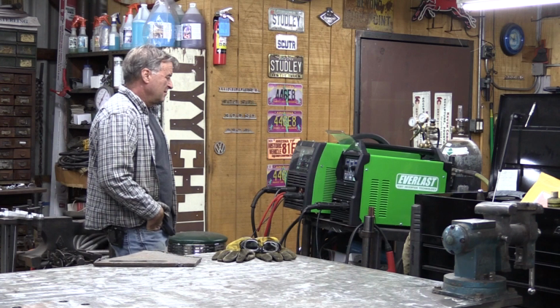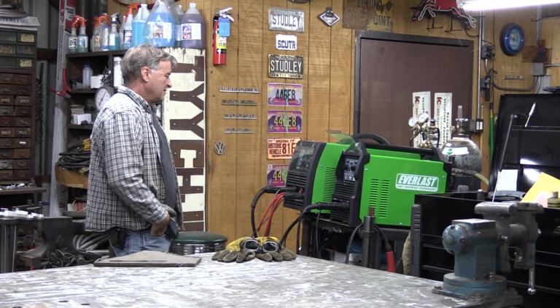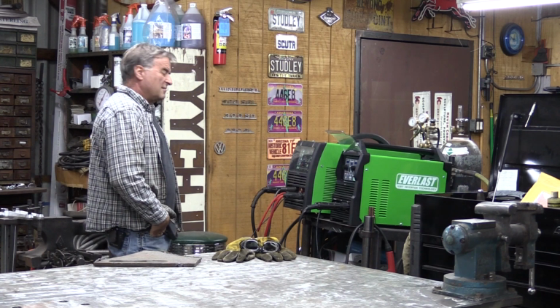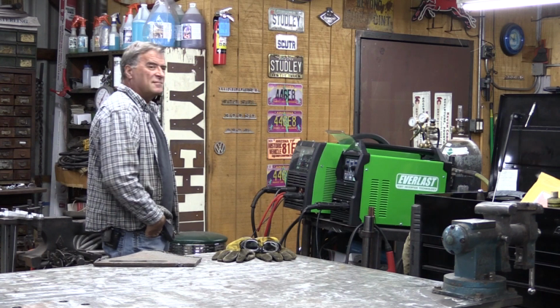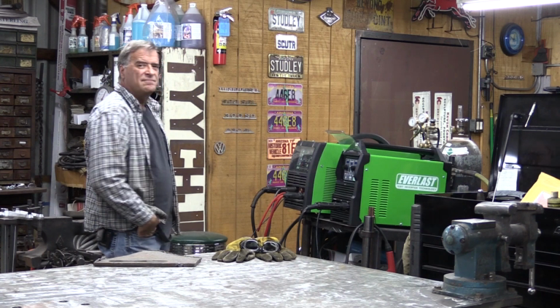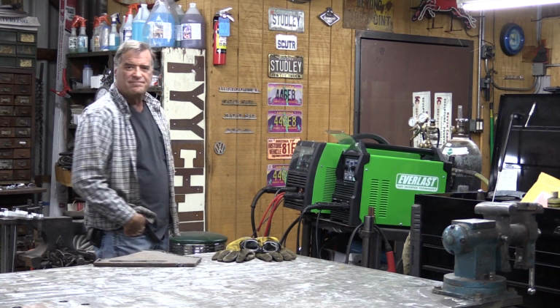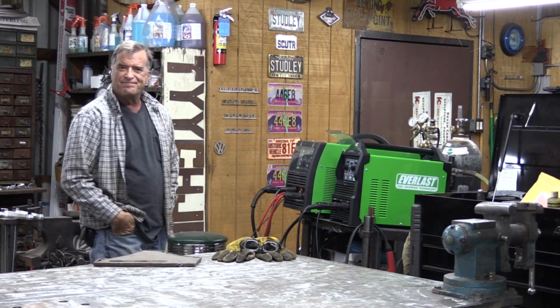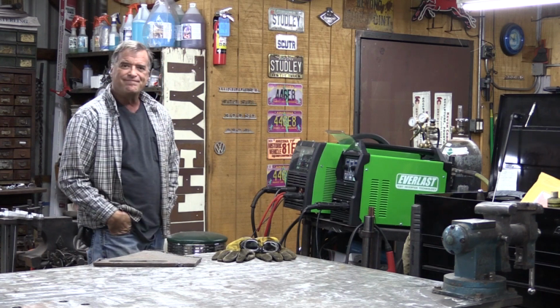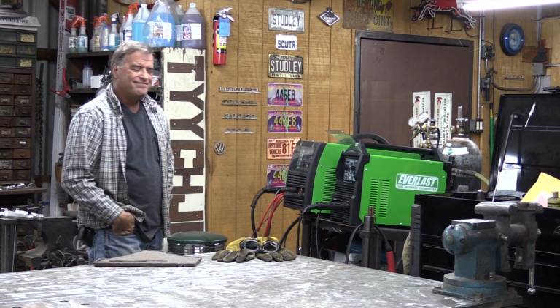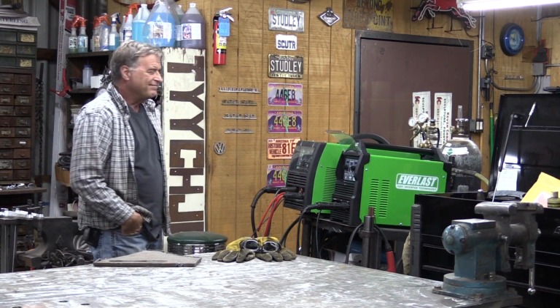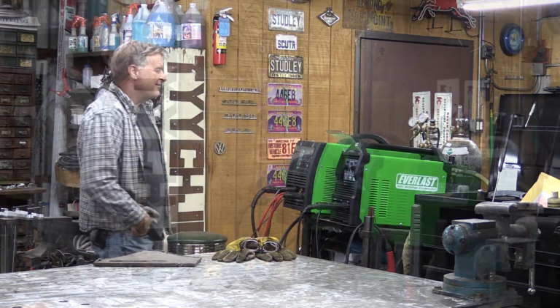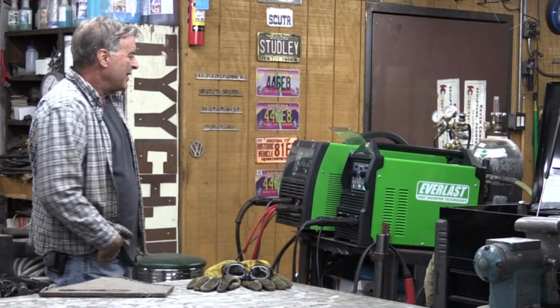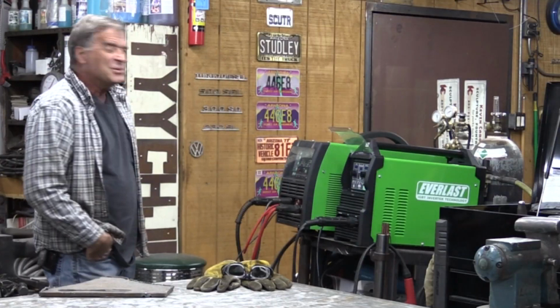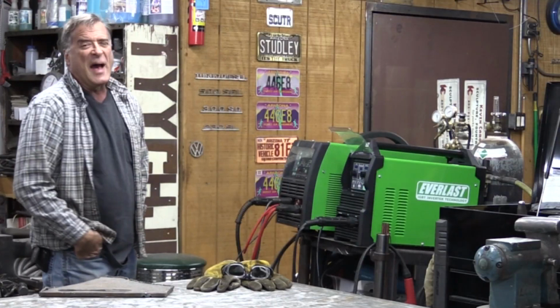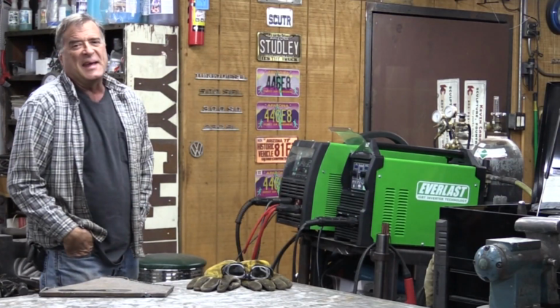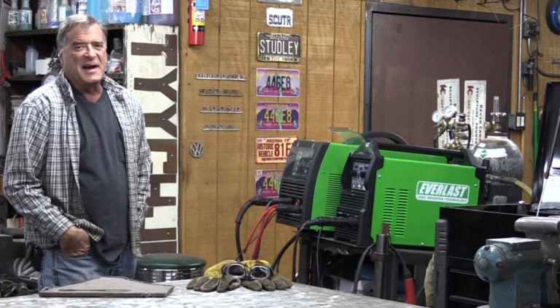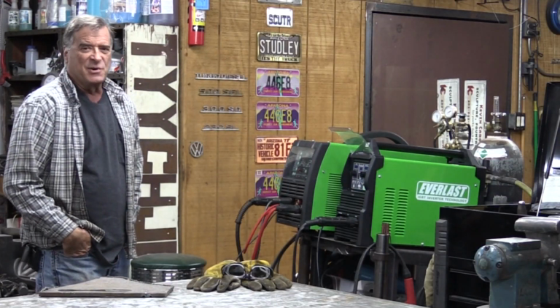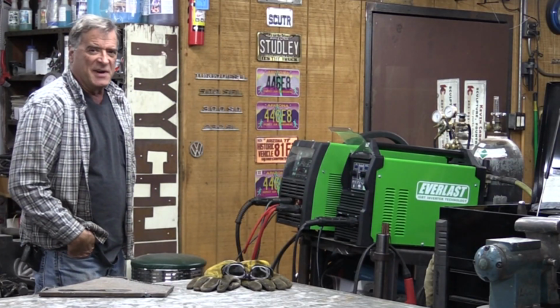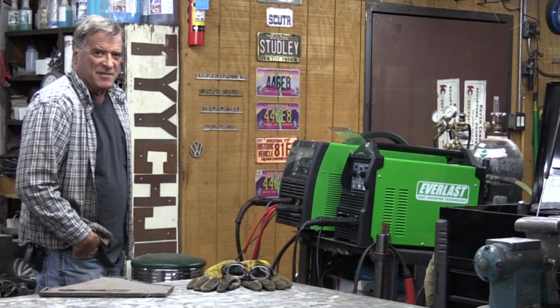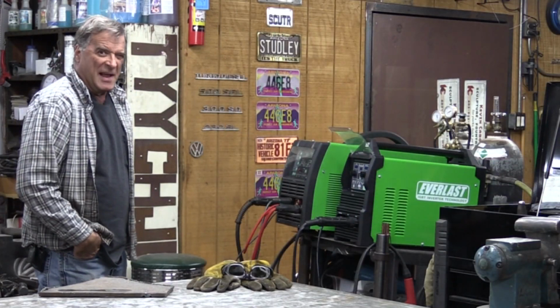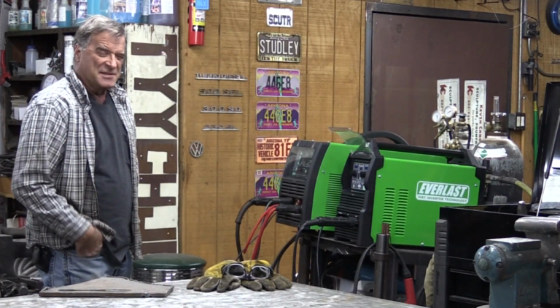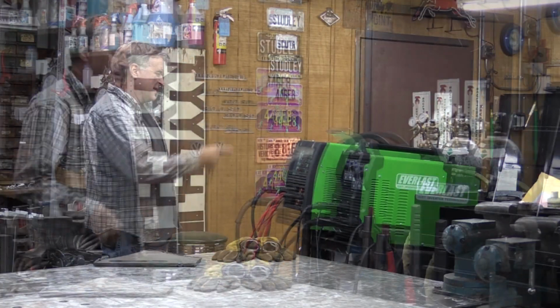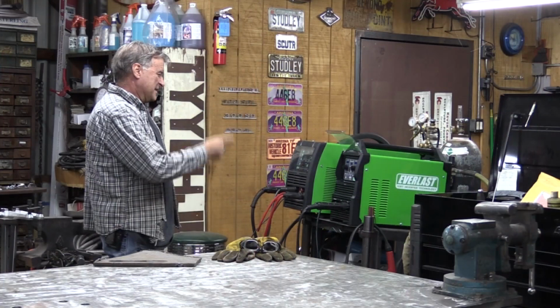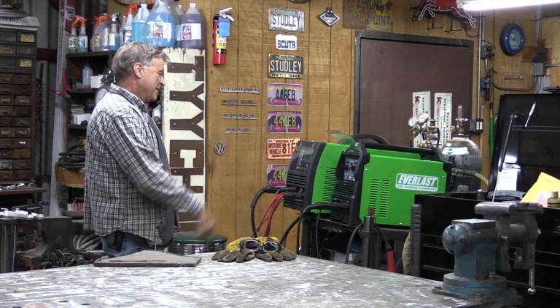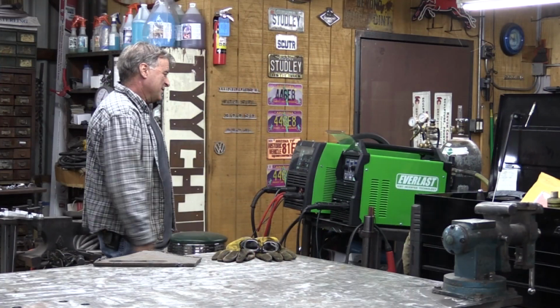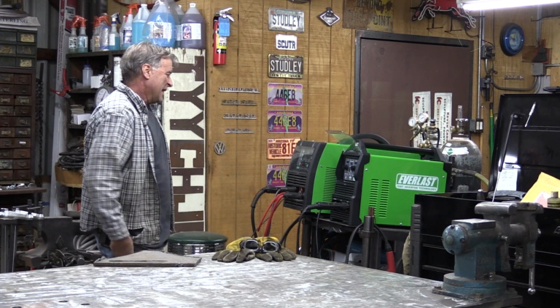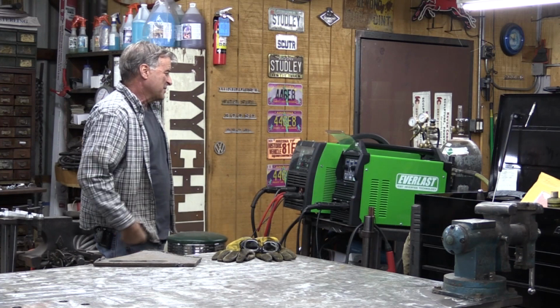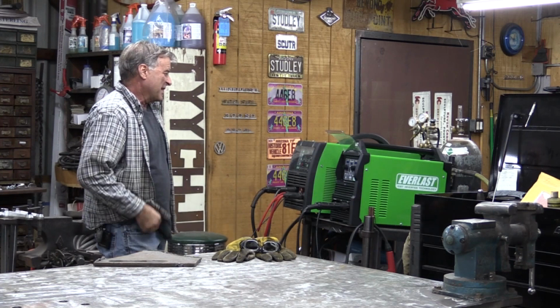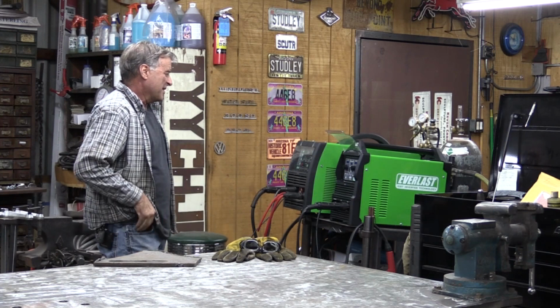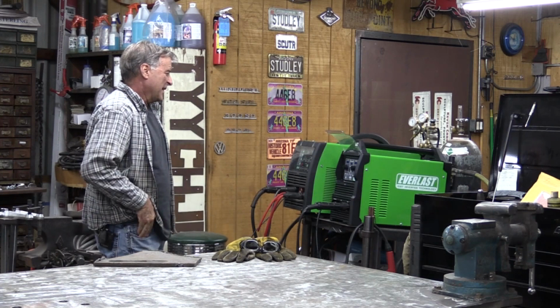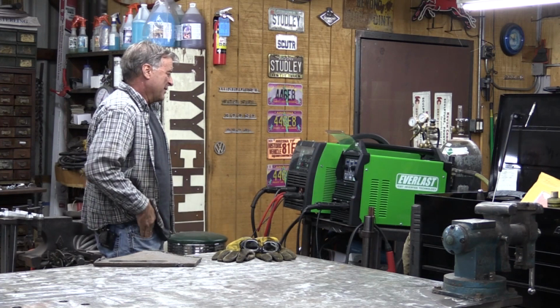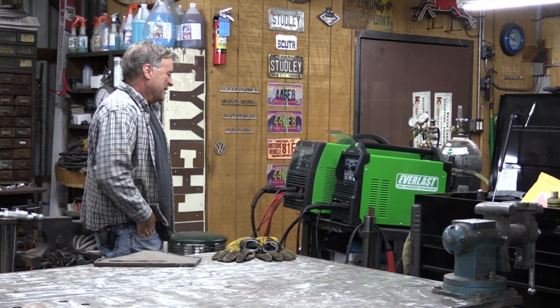Hey Kevin, what are you looking at? Well, those wacky guys over at Everlast sent me a new plasma cutter to play with.